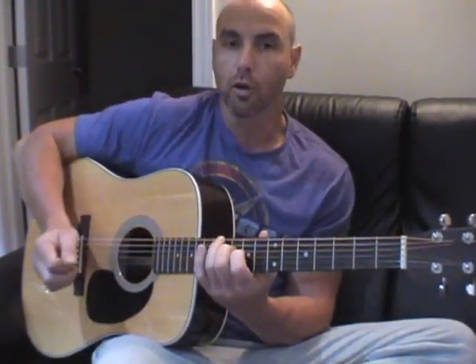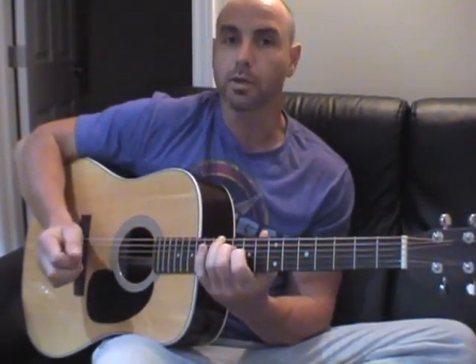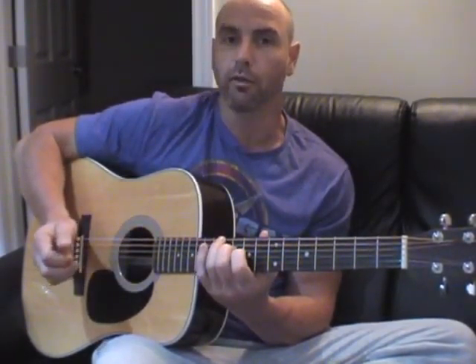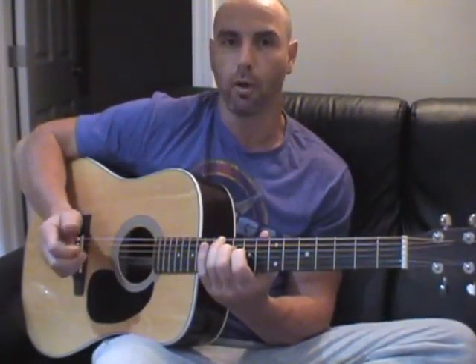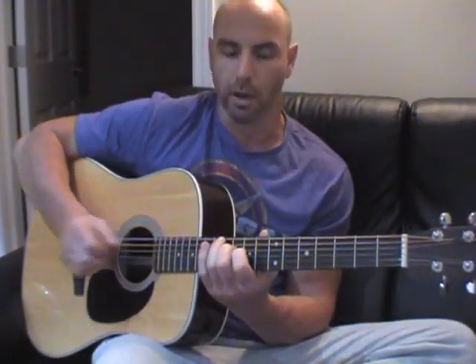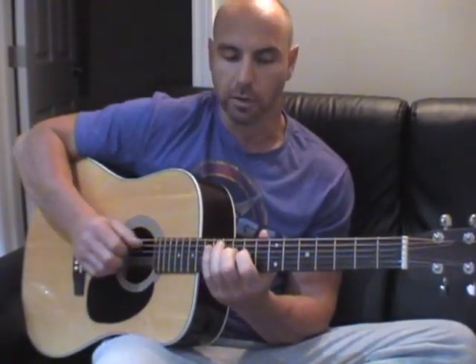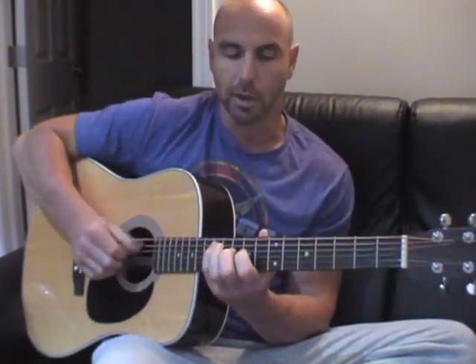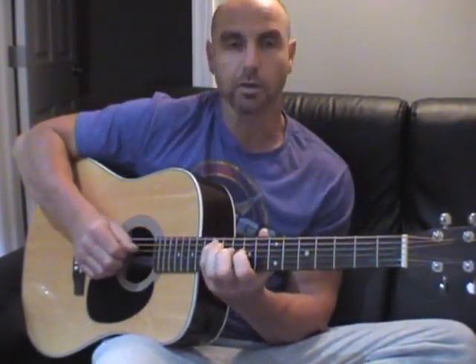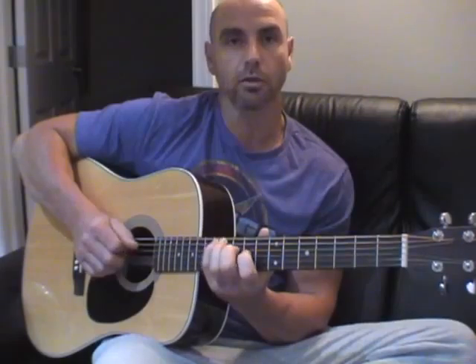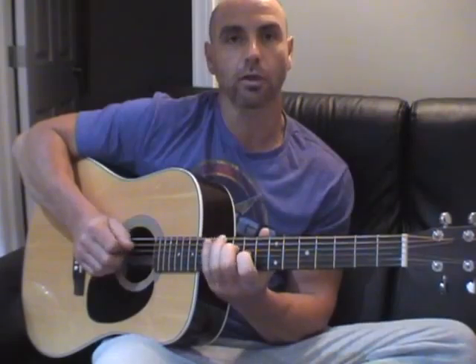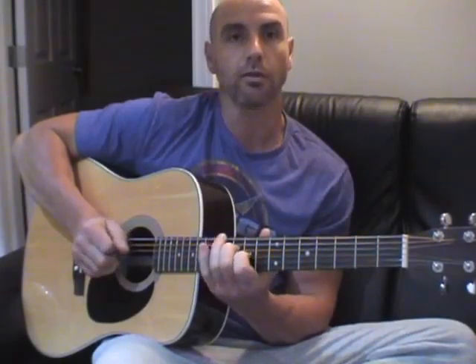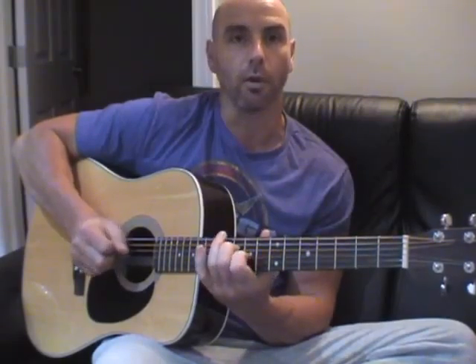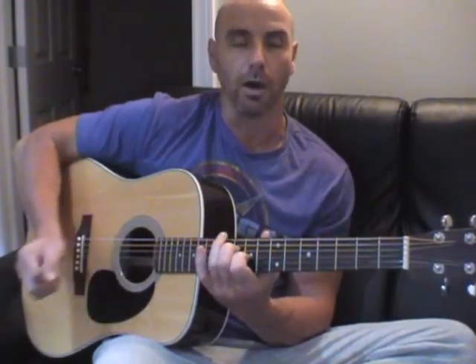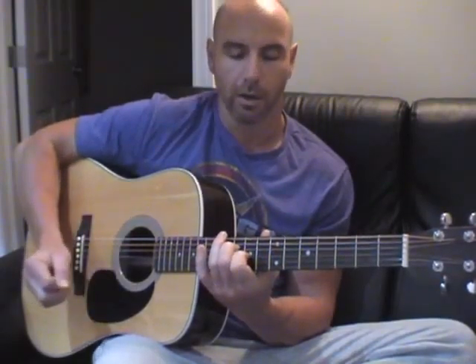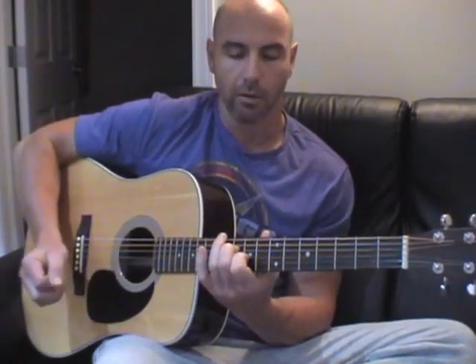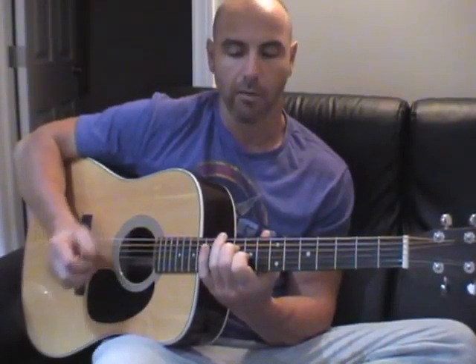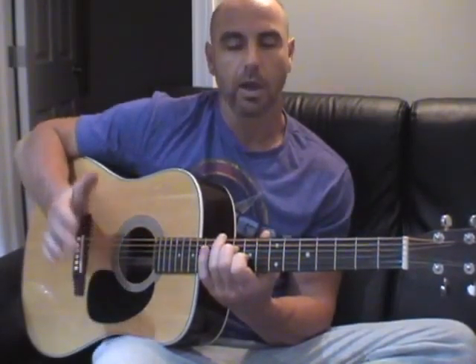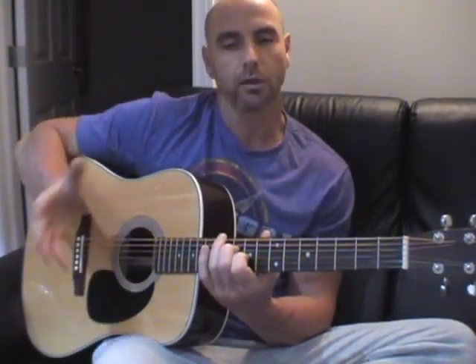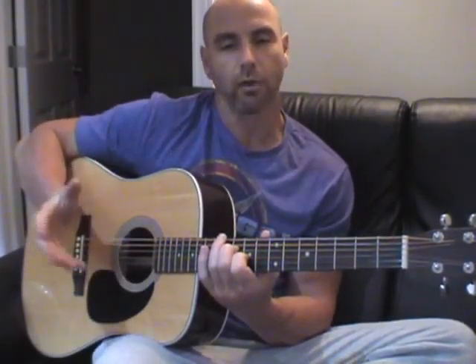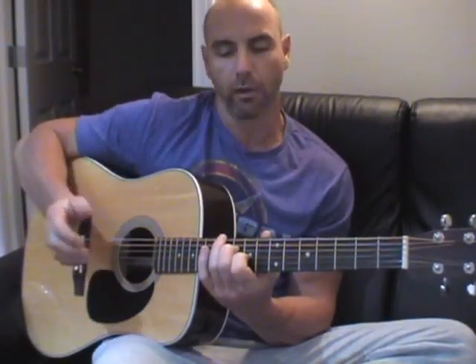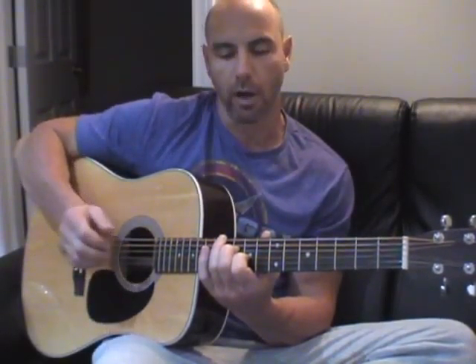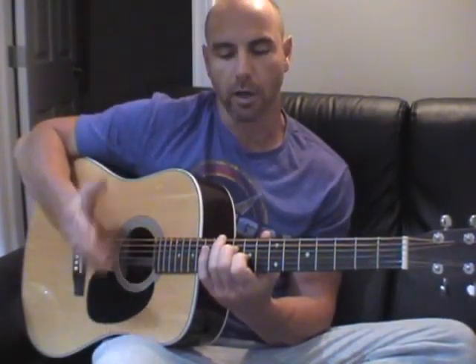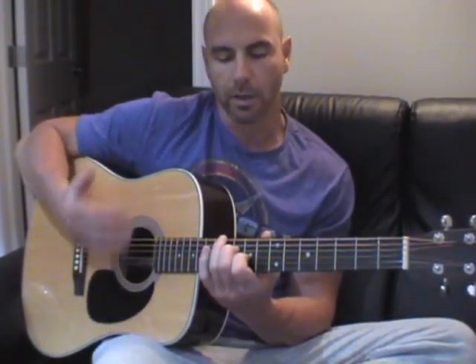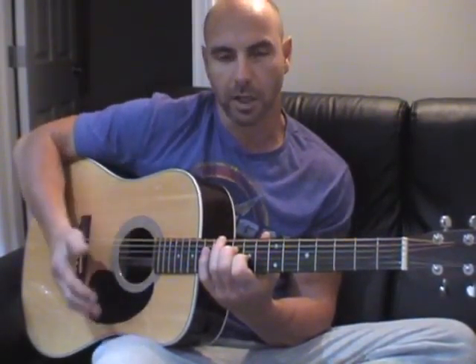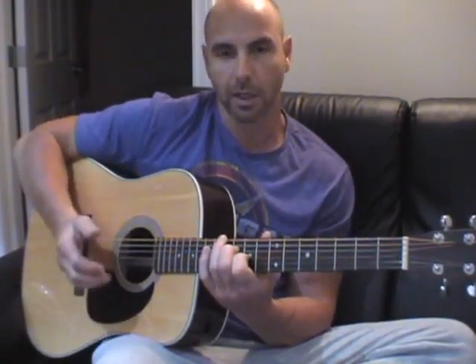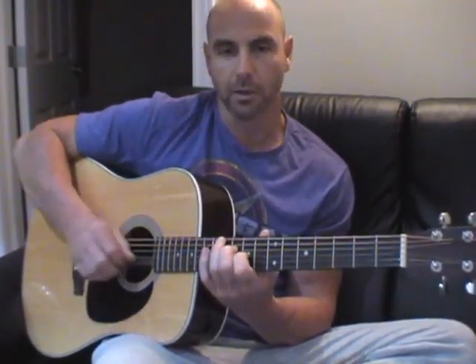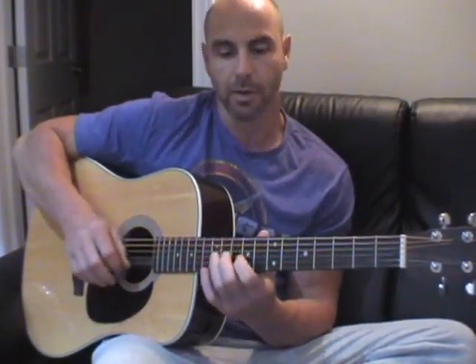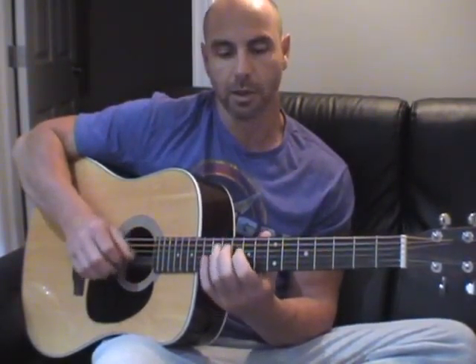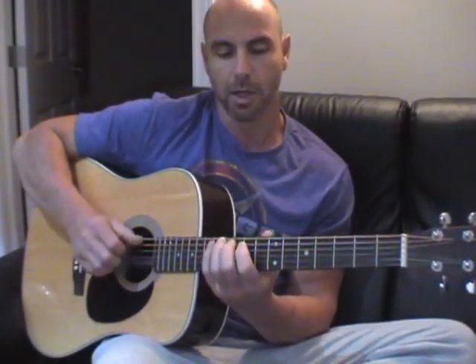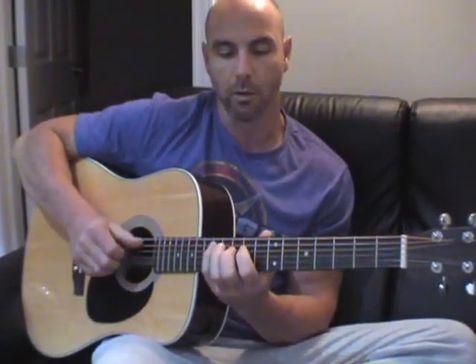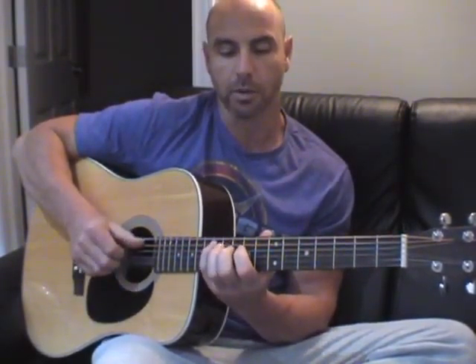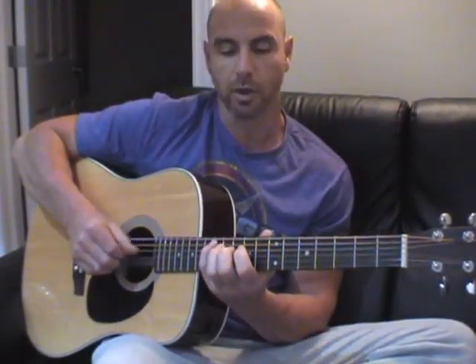Groups of four notes — one, two, three, four. The fourth note, ascending, is always going to be an open string.